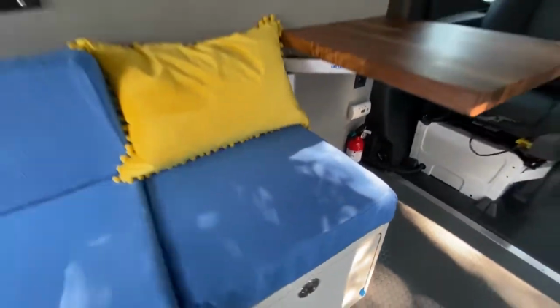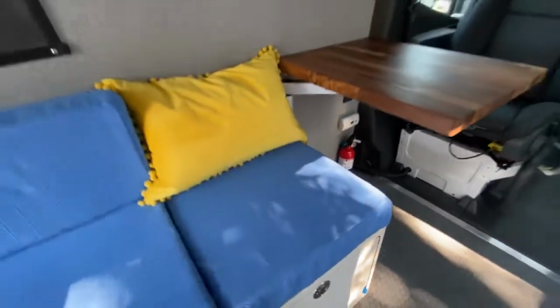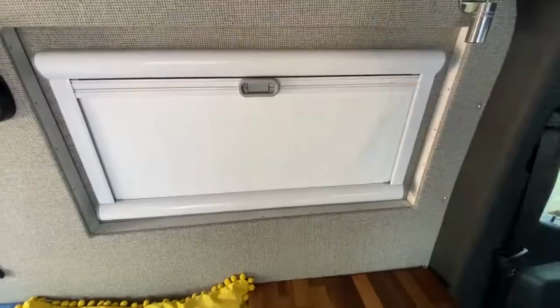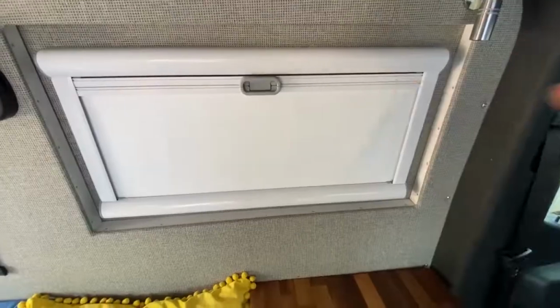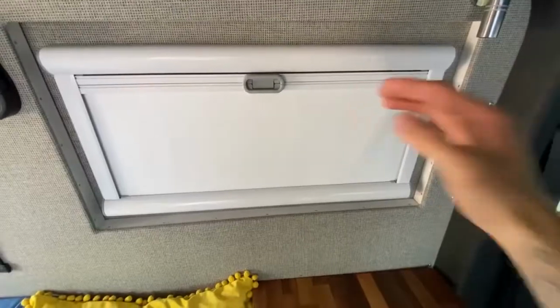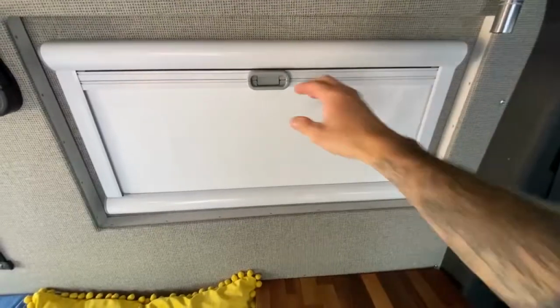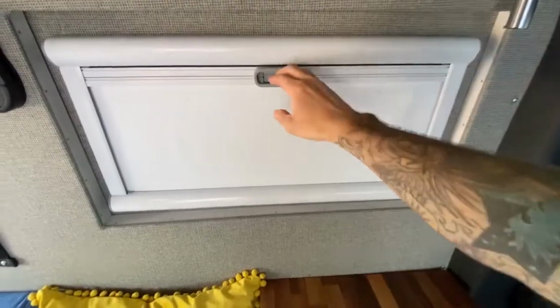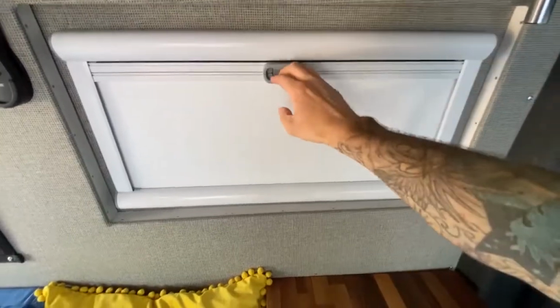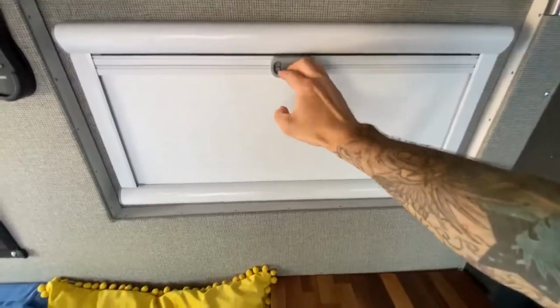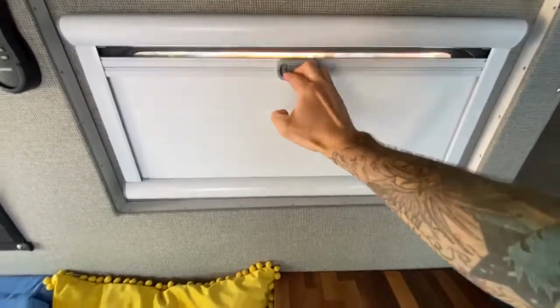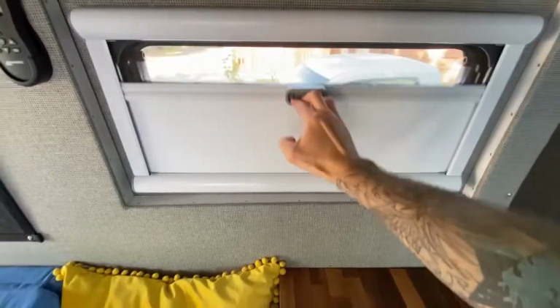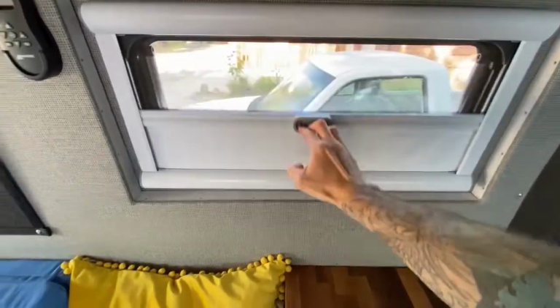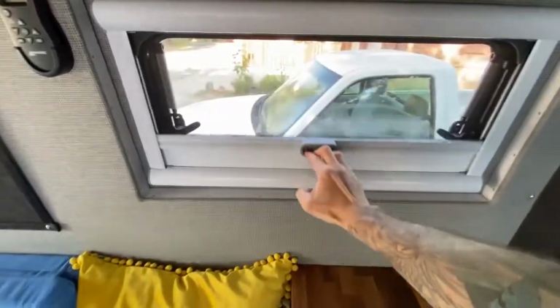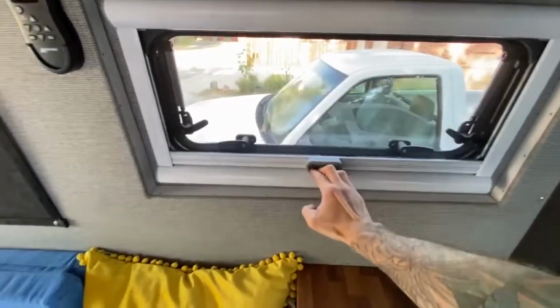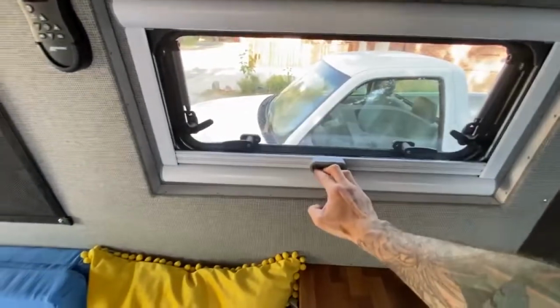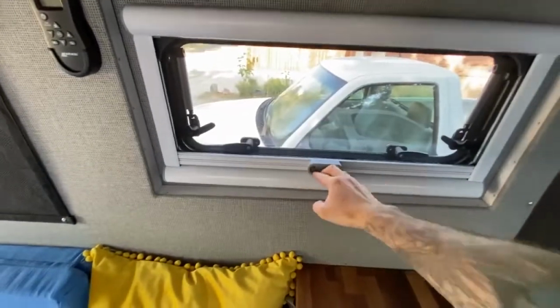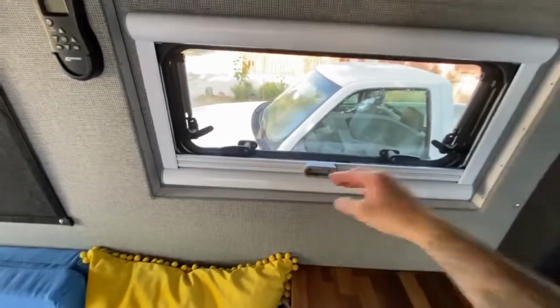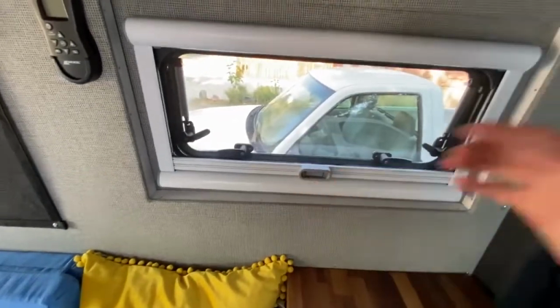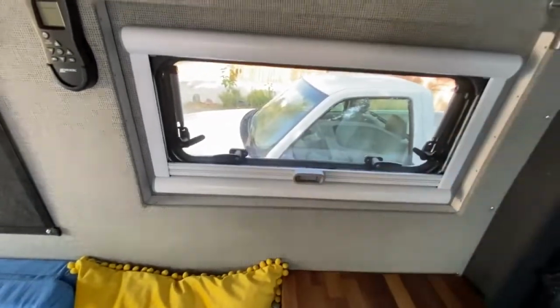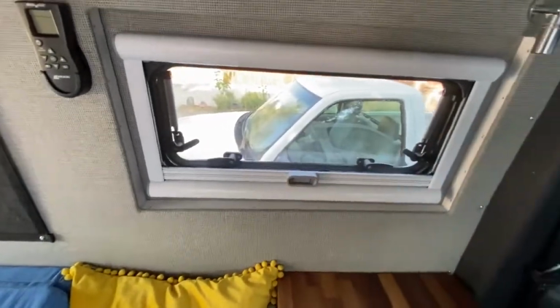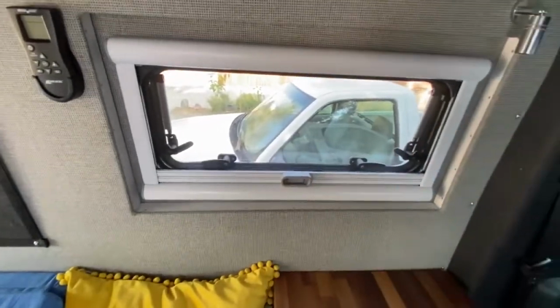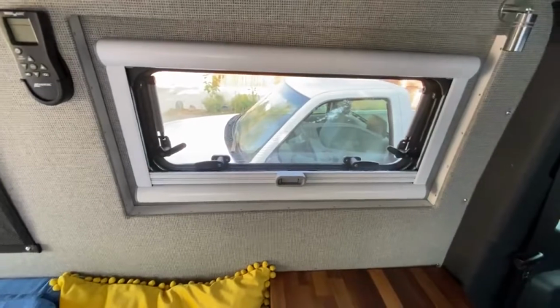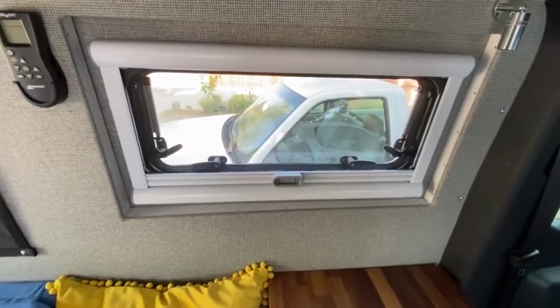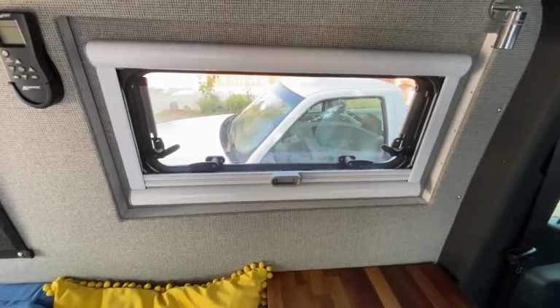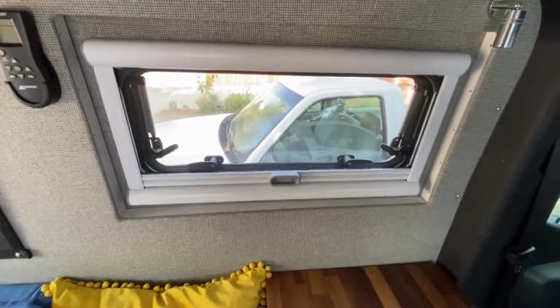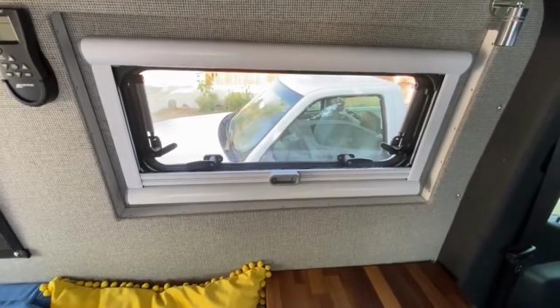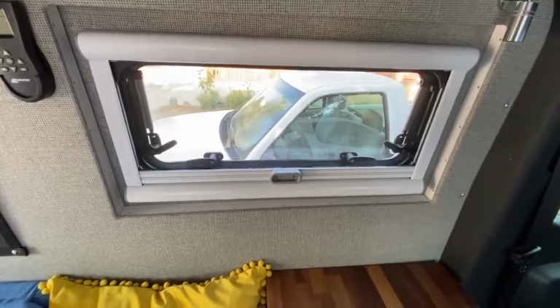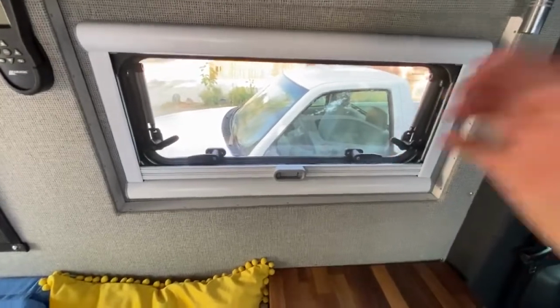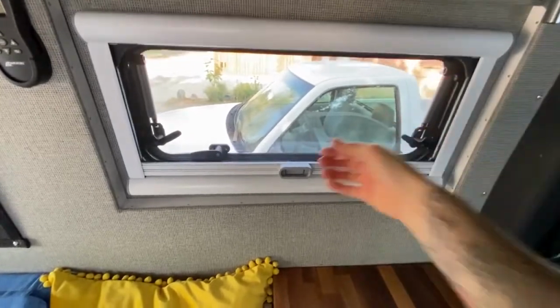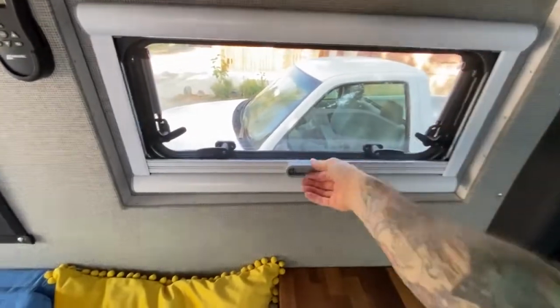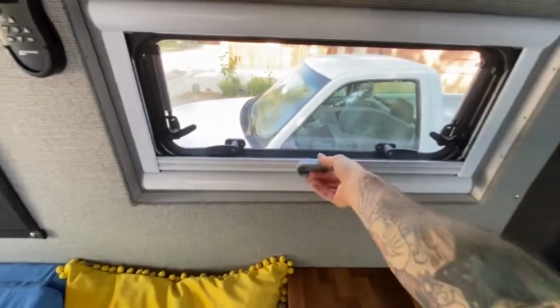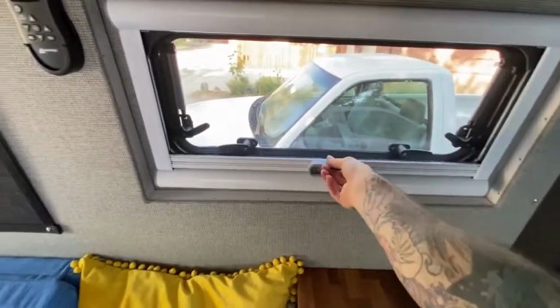We installed two Arctic Tern windows on the driver side. Each window has a built-in blackout and bug screen.